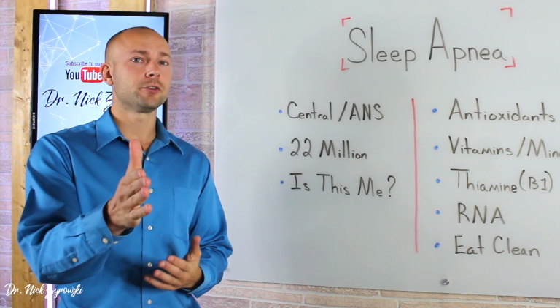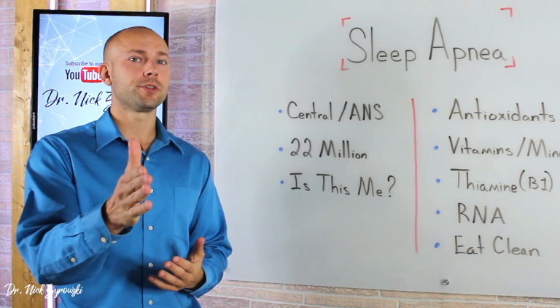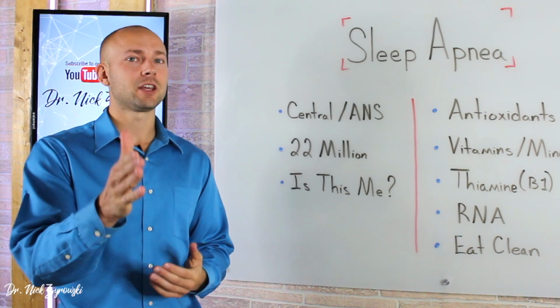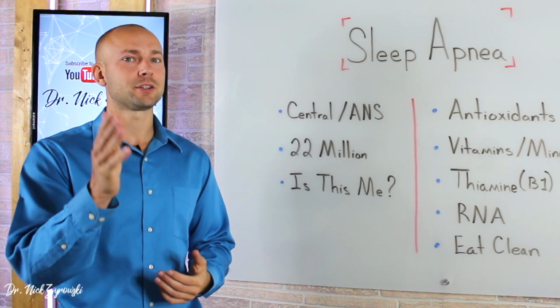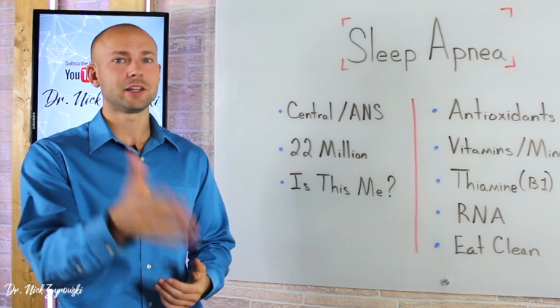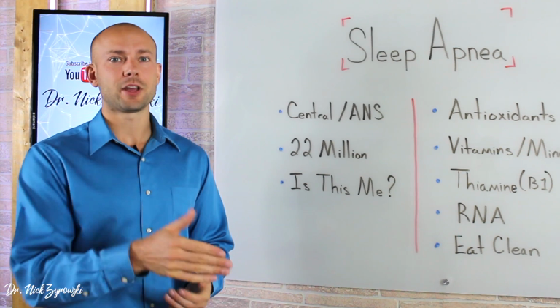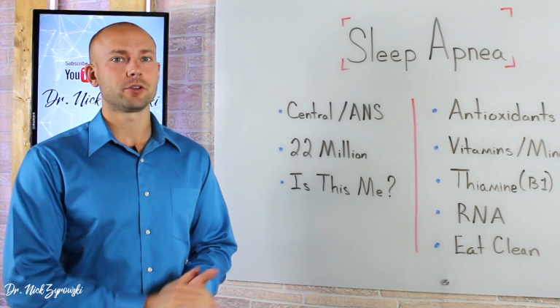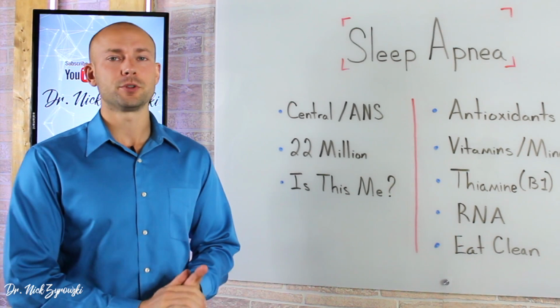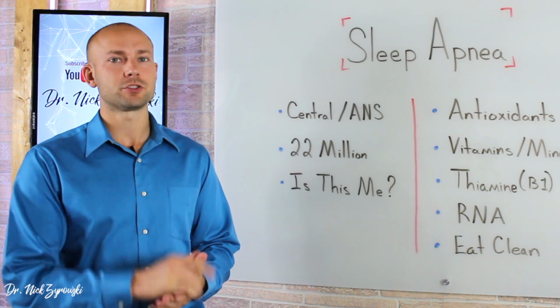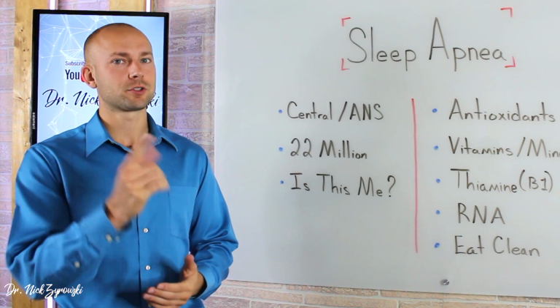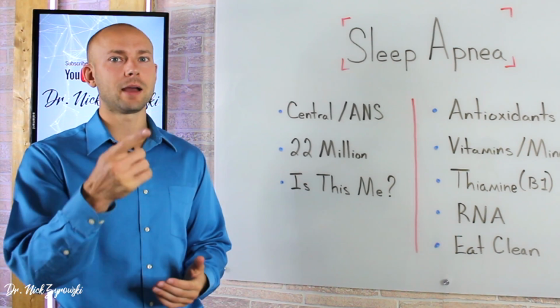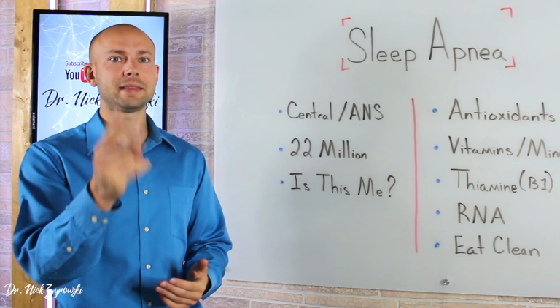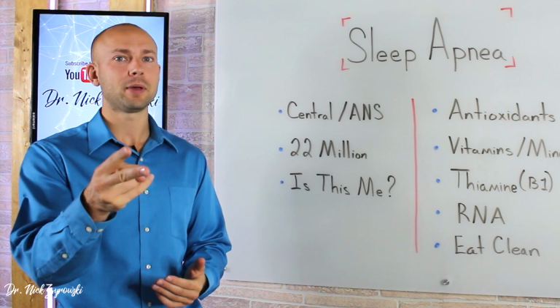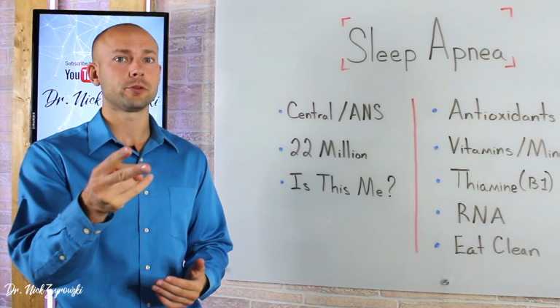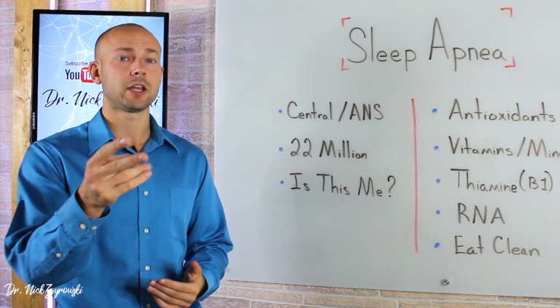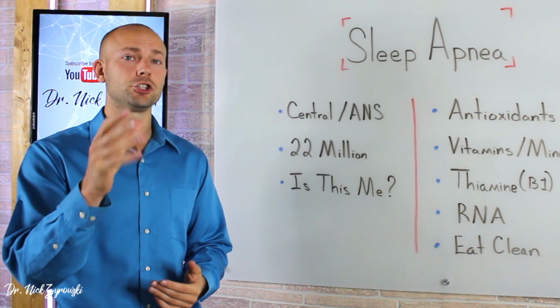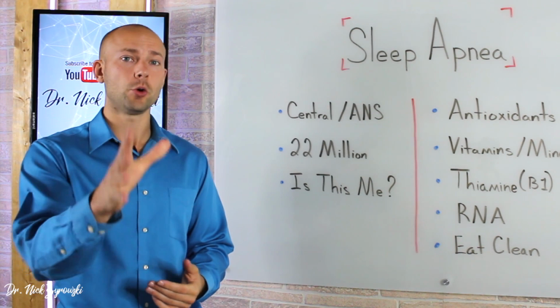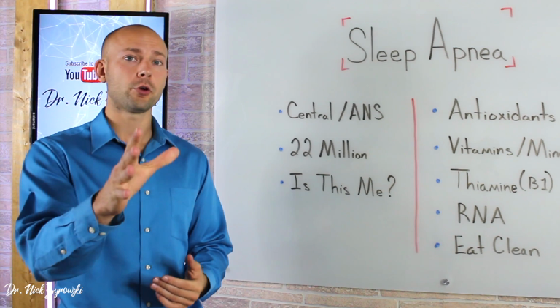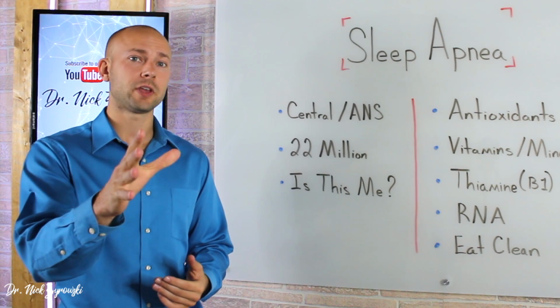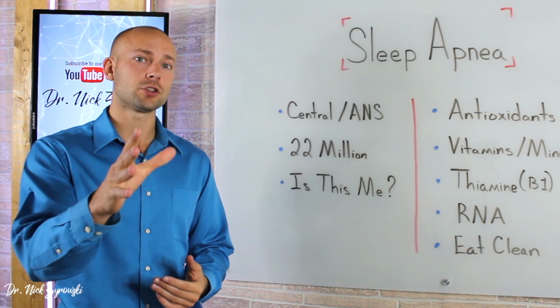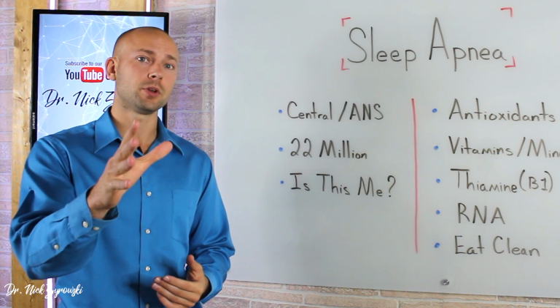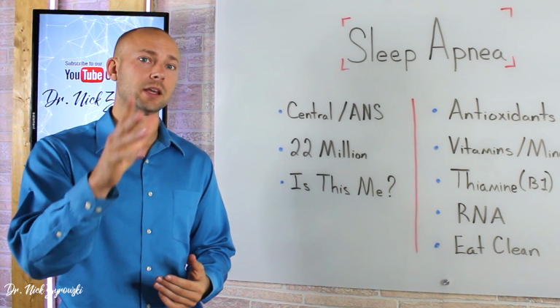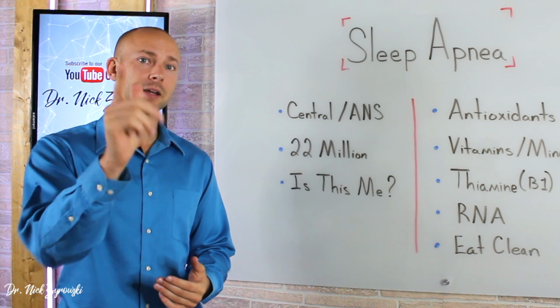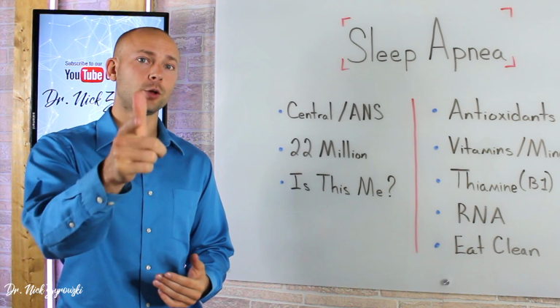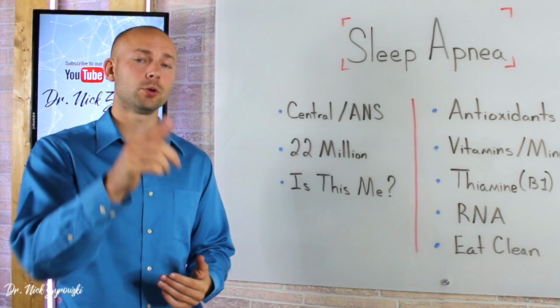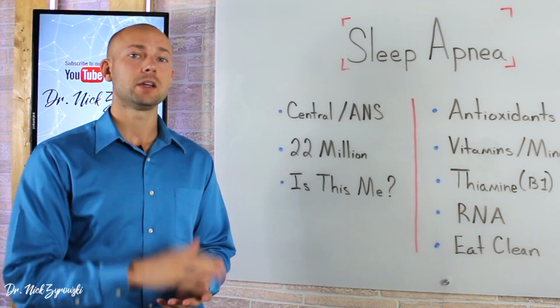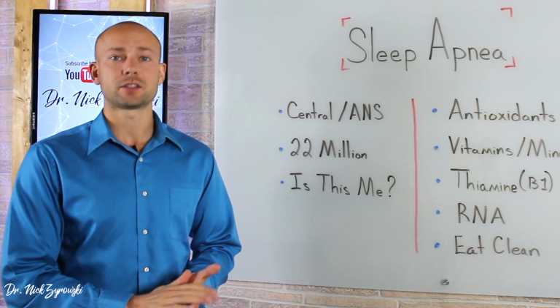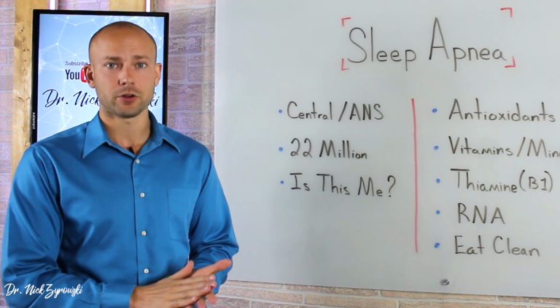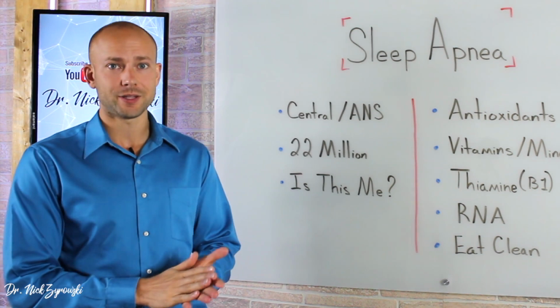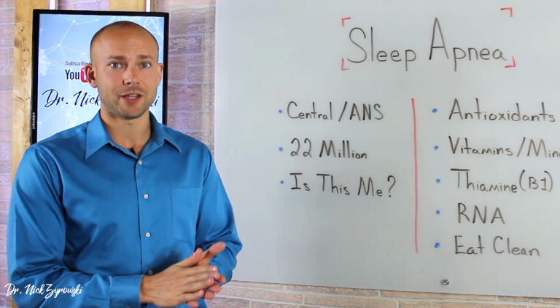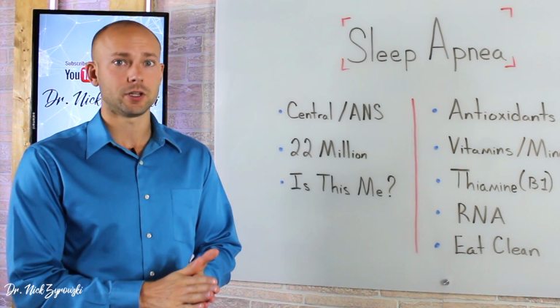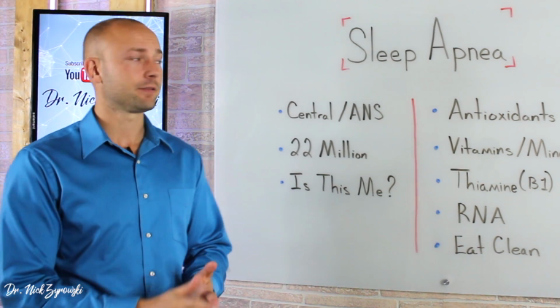If you're new to the channel, it's a pleasure to have you here. Be sure to subscribe, hit that bell notification, join our notification community, and I'm going to help you excel your health and your life.